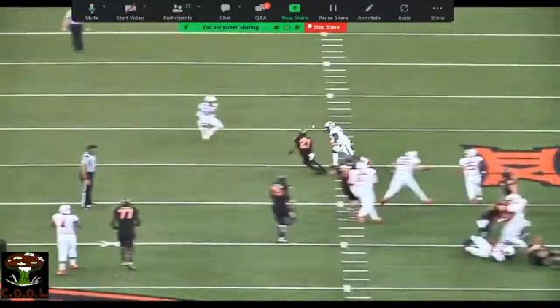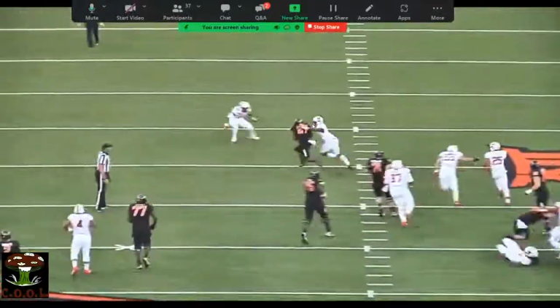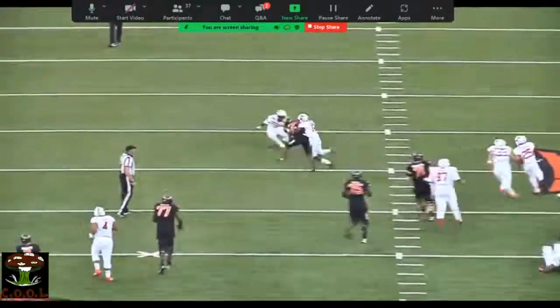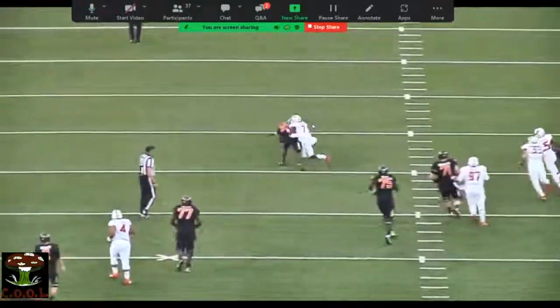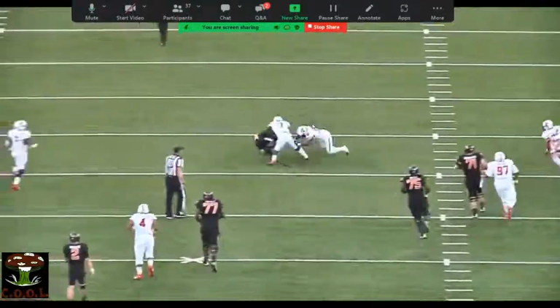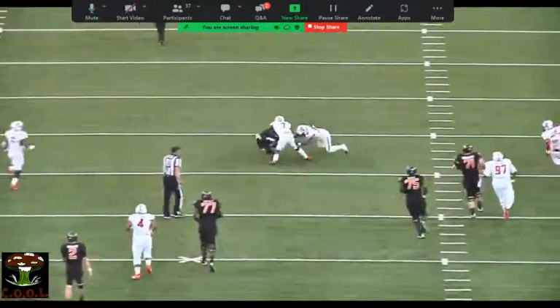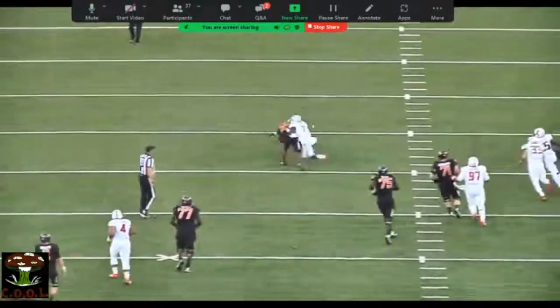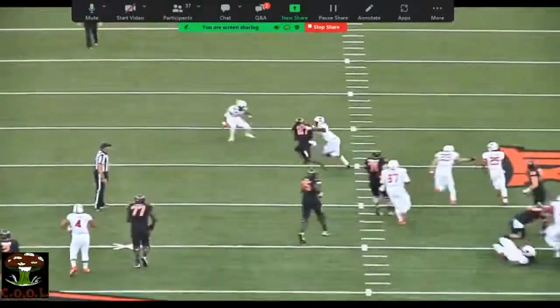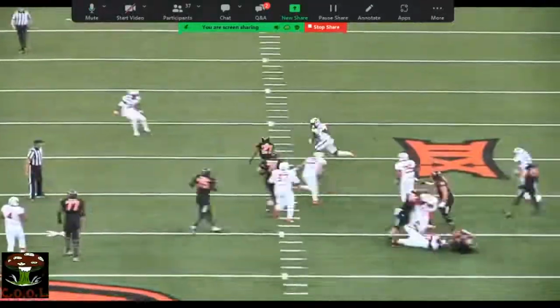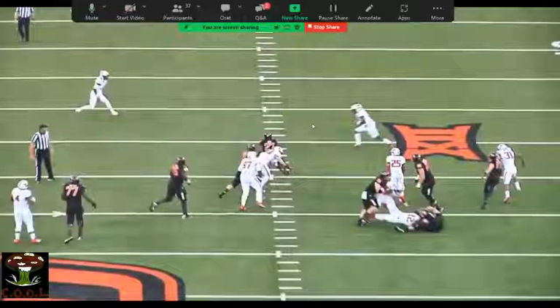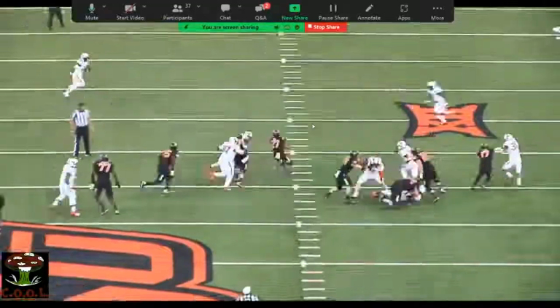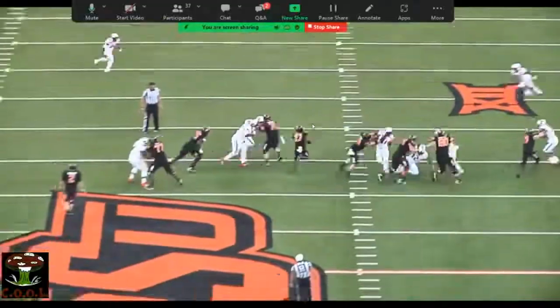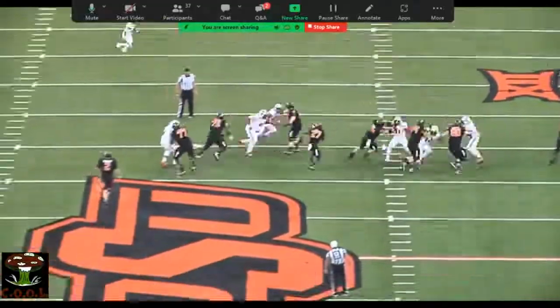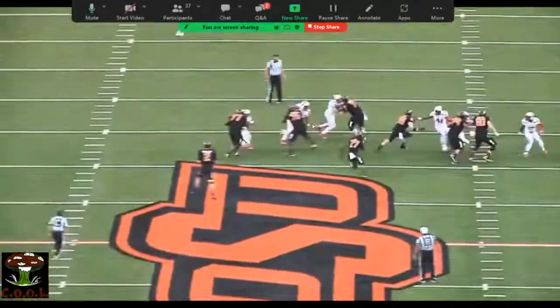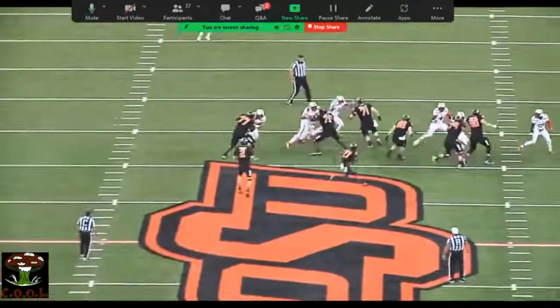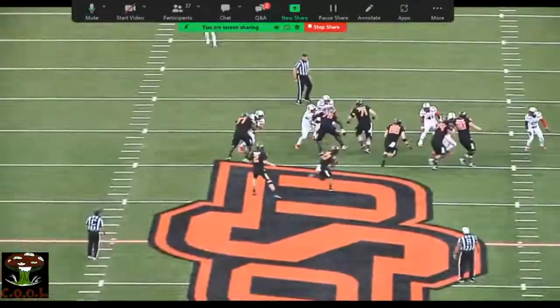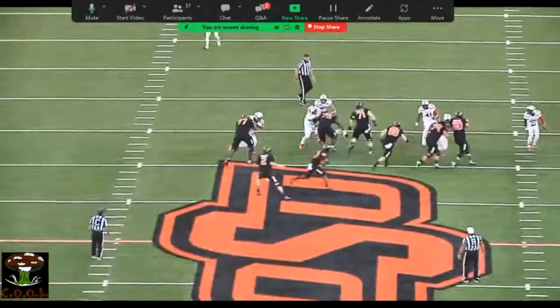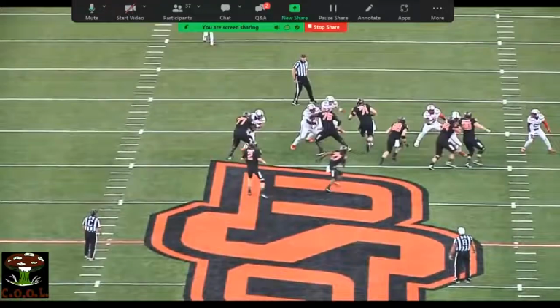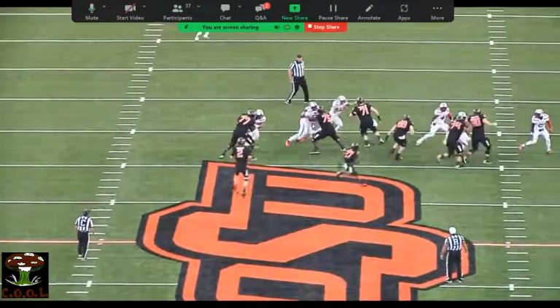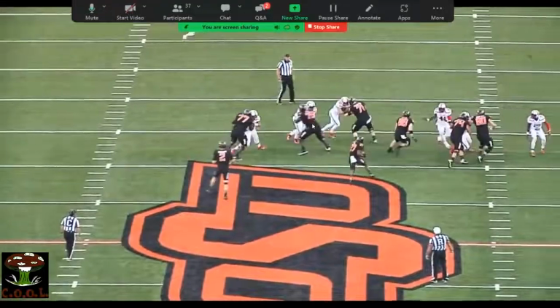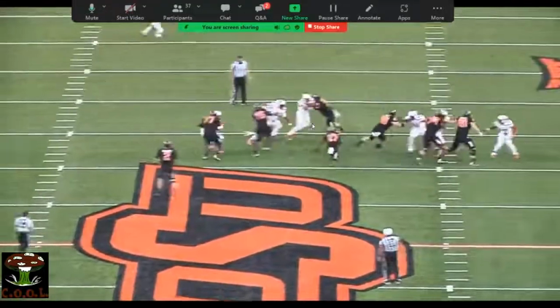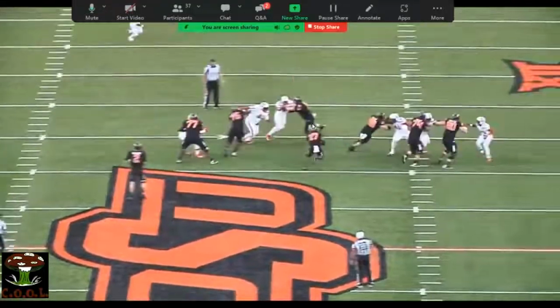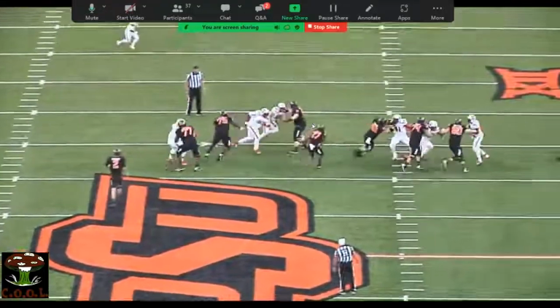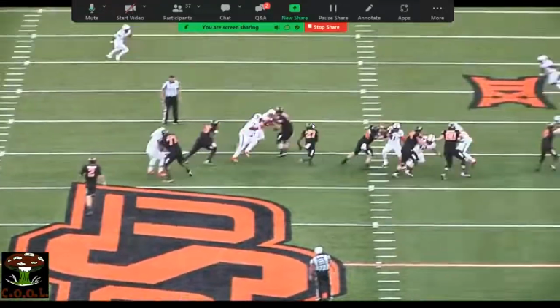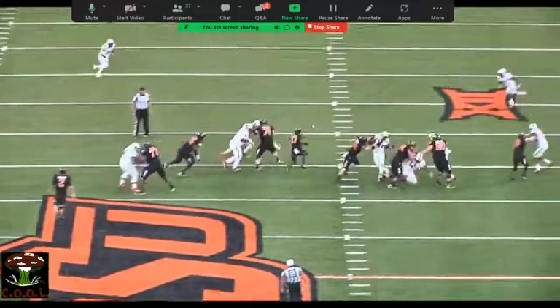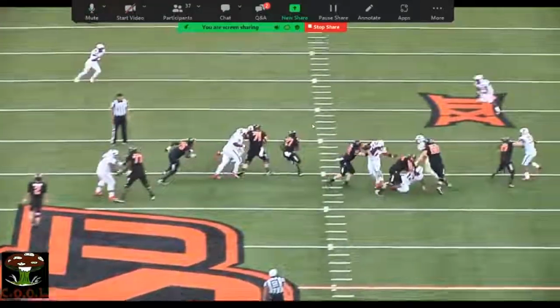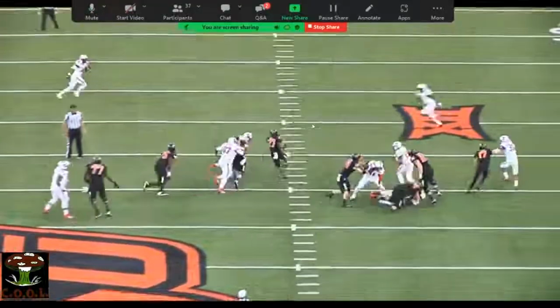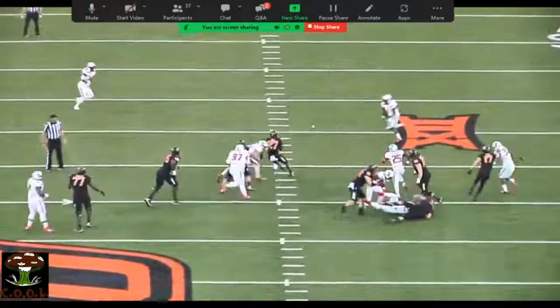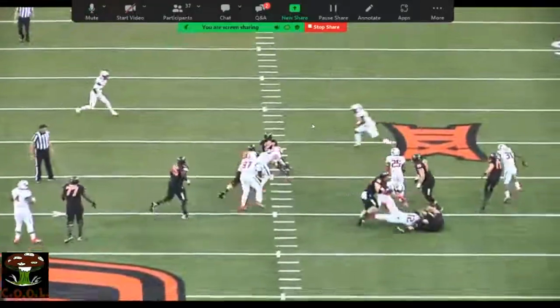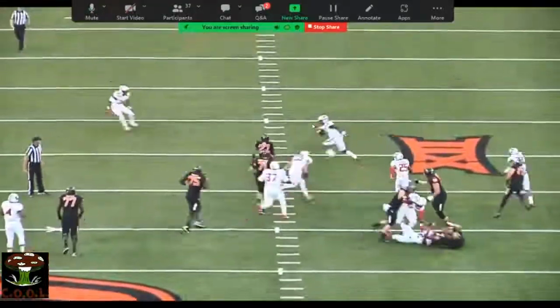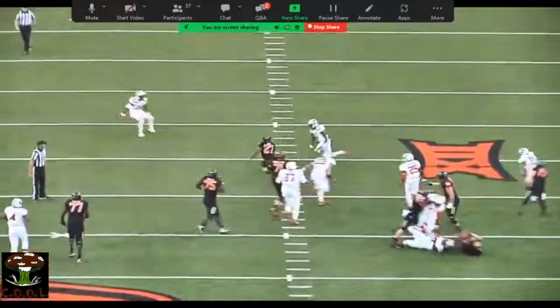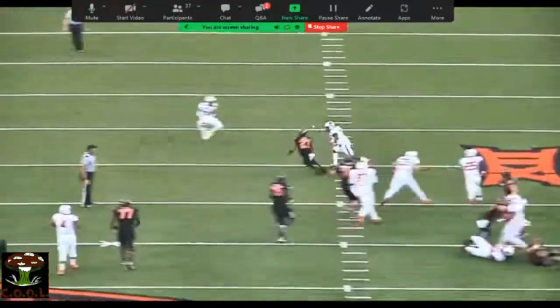A really nice shot there. You can see that fullback — he was a pretty damn good player.